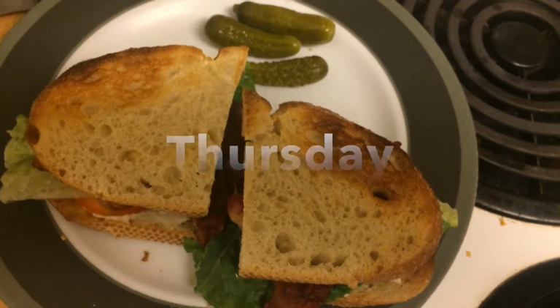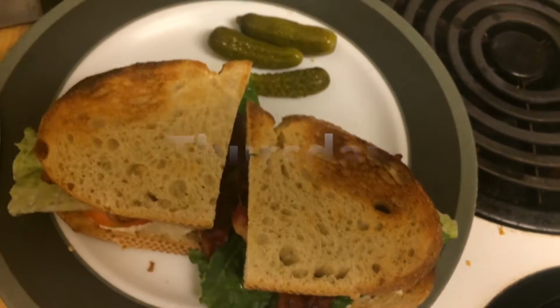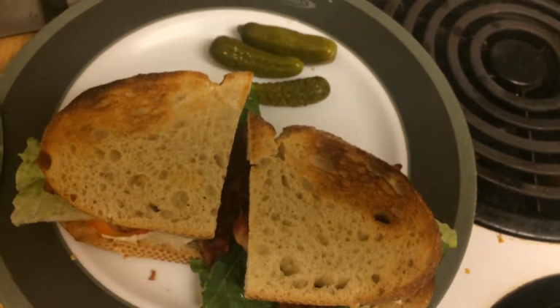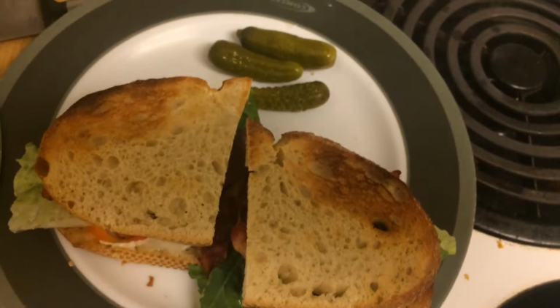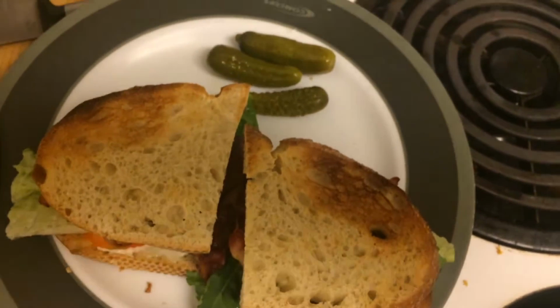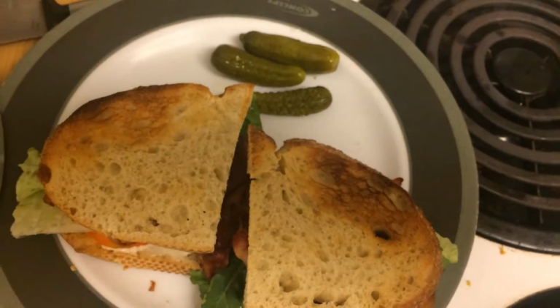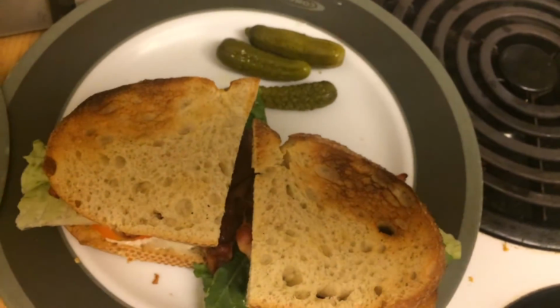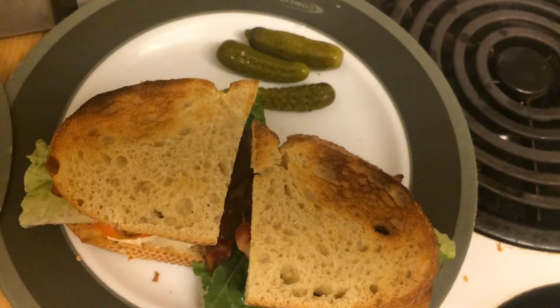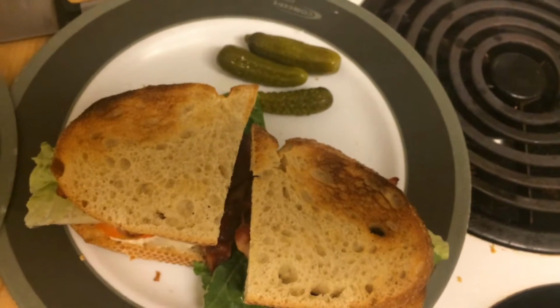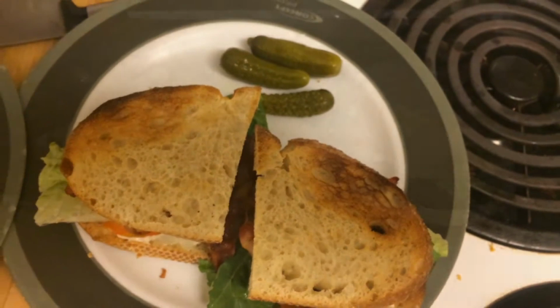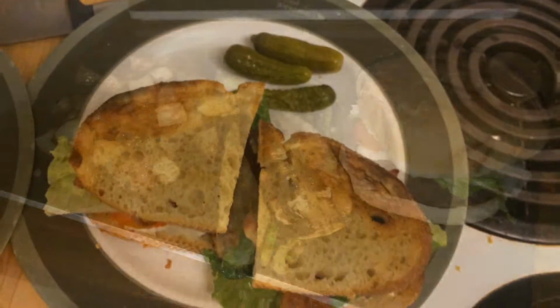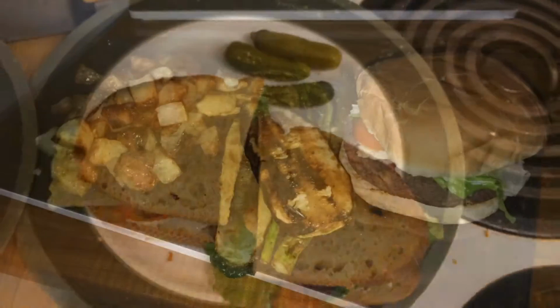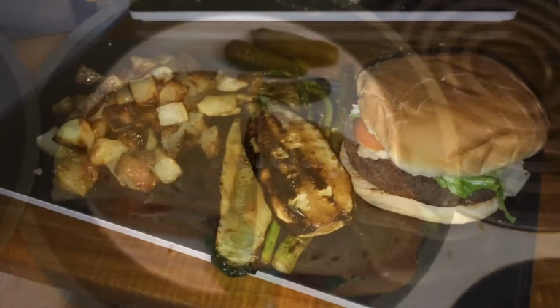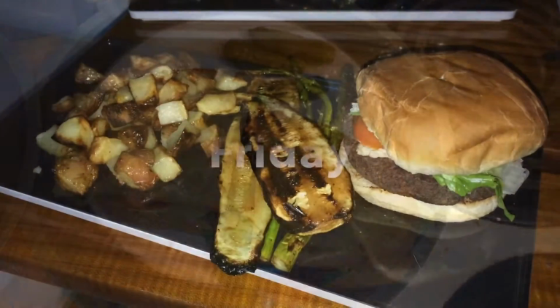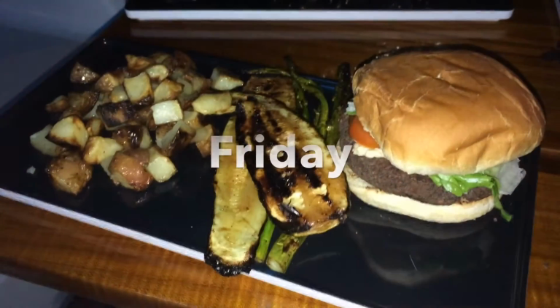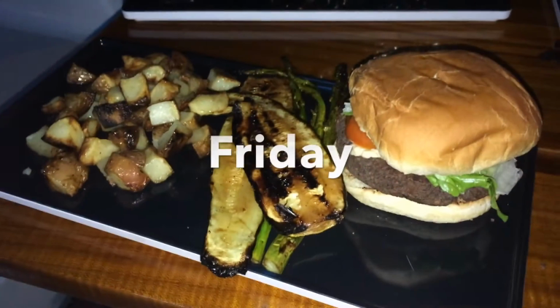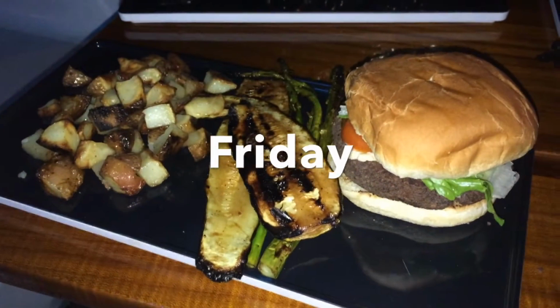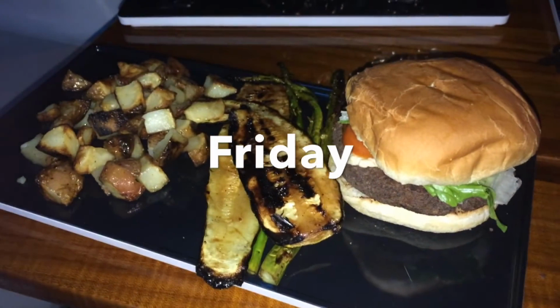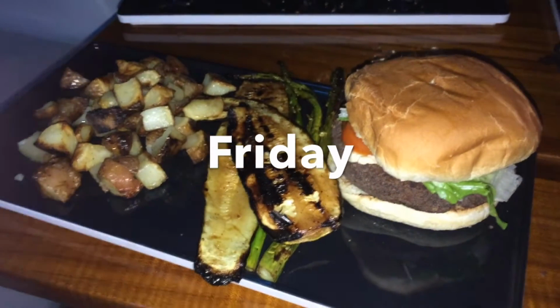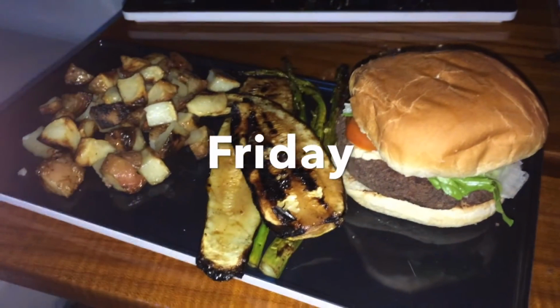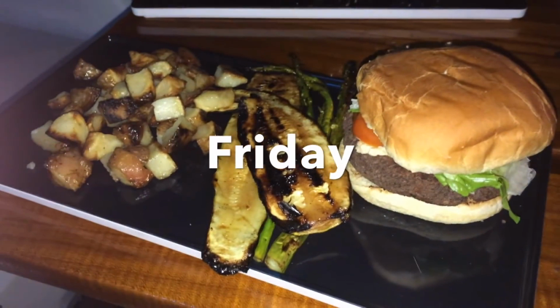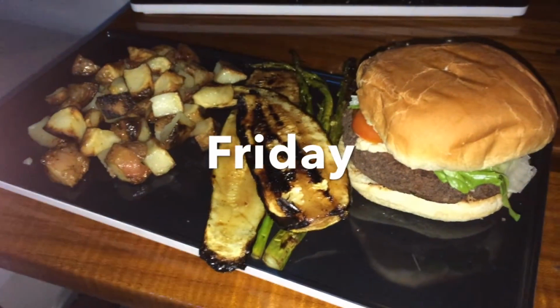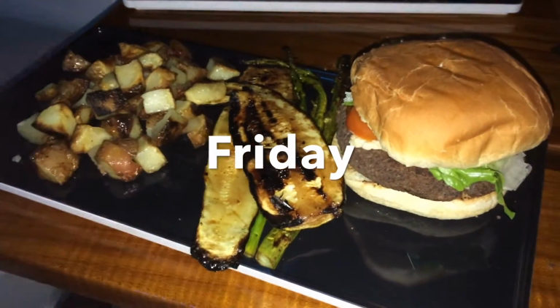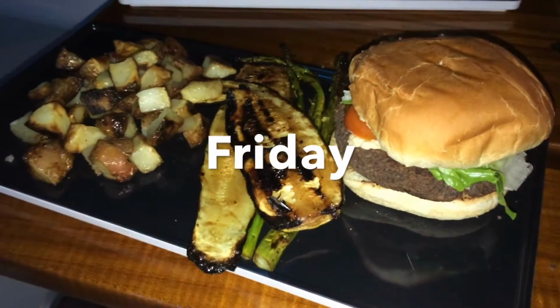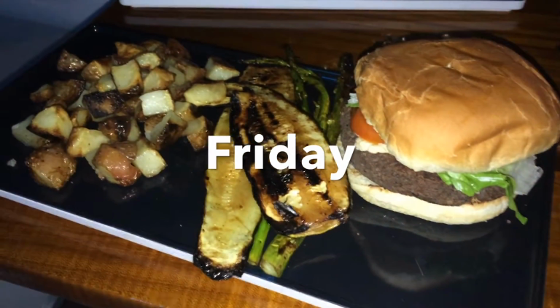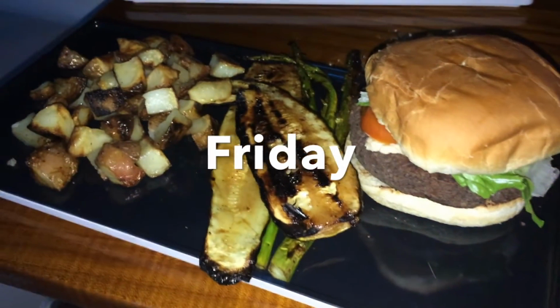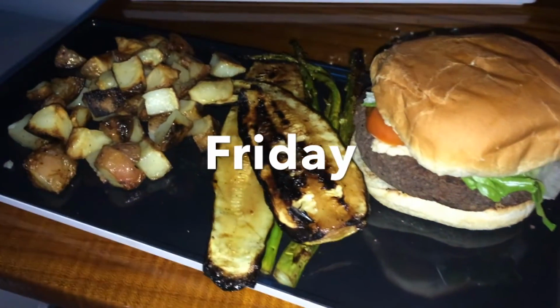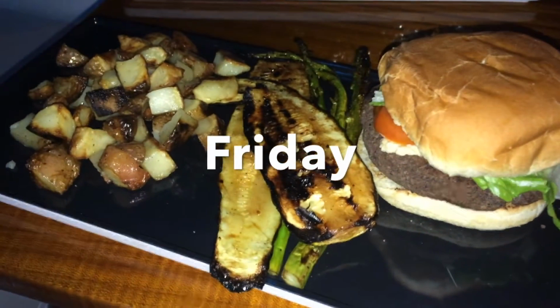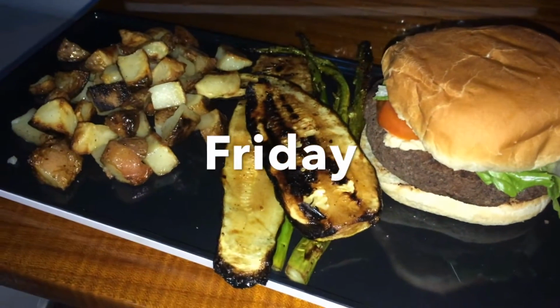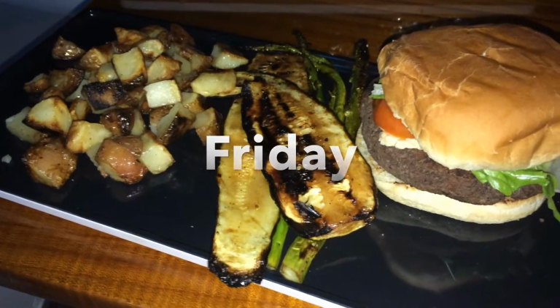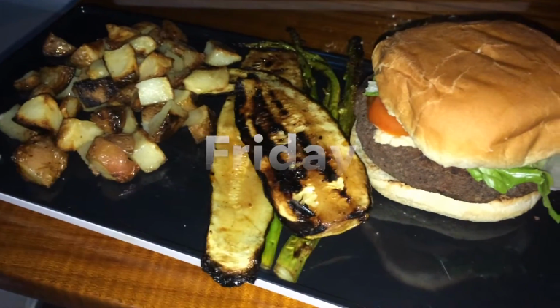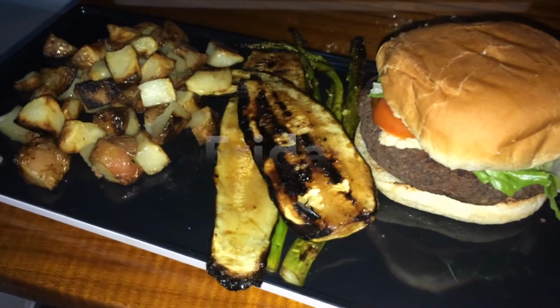Tonight for dinner we're just having a simple BLT sandwich with some pickles.